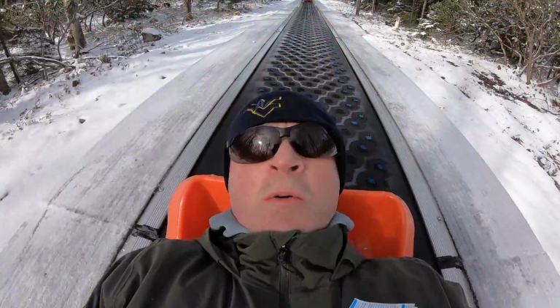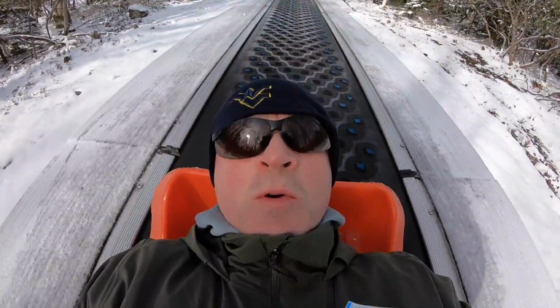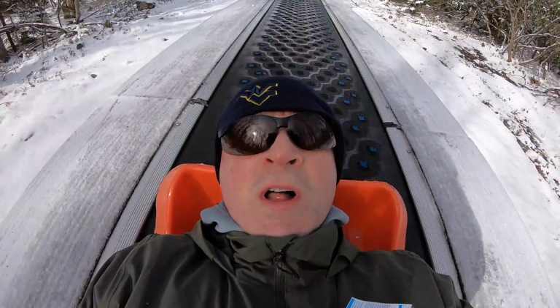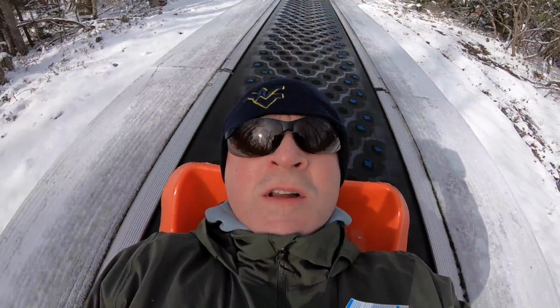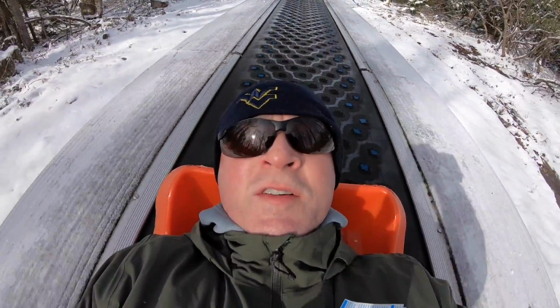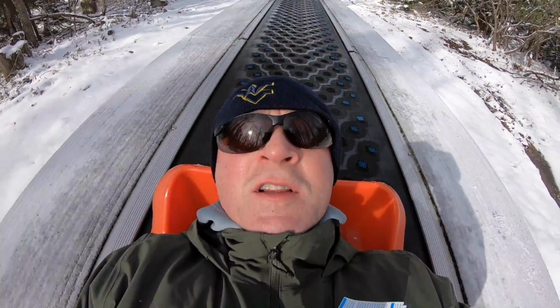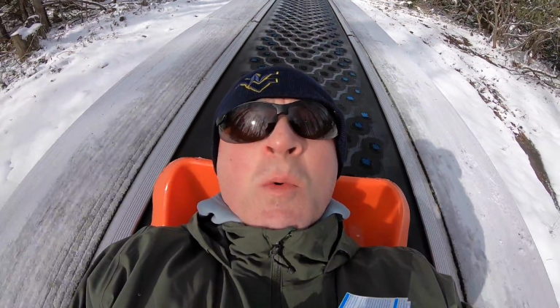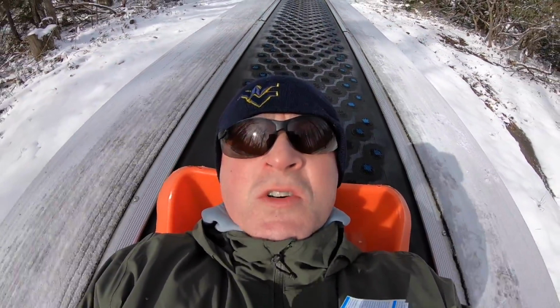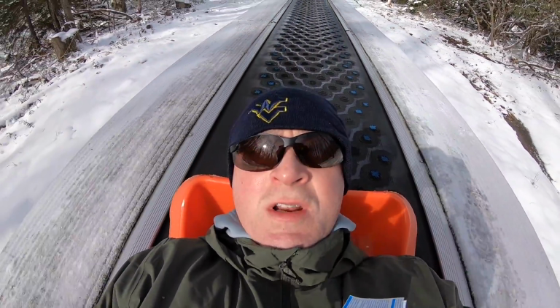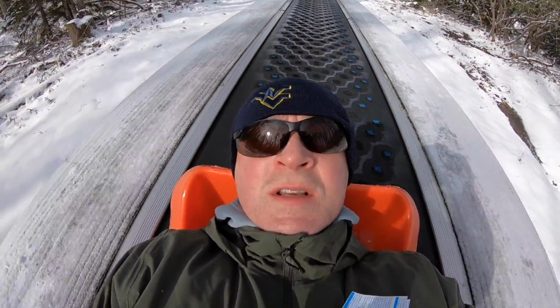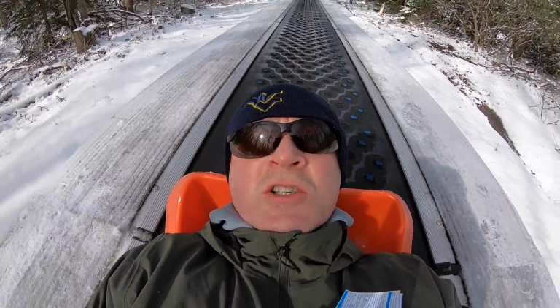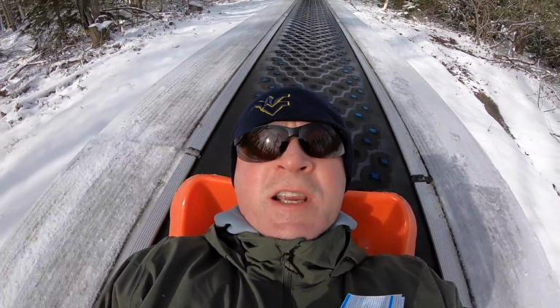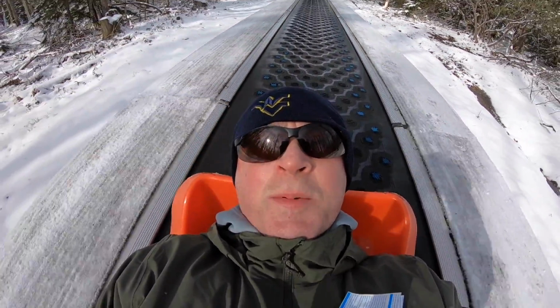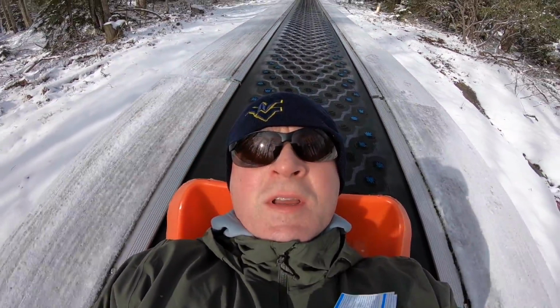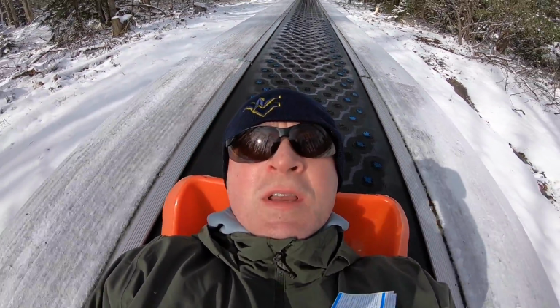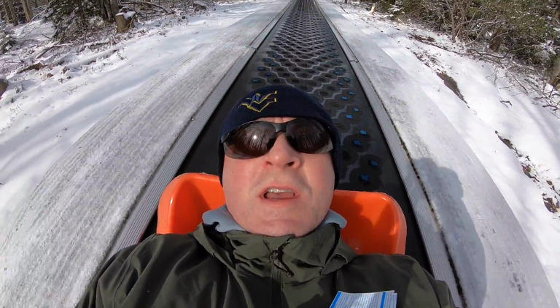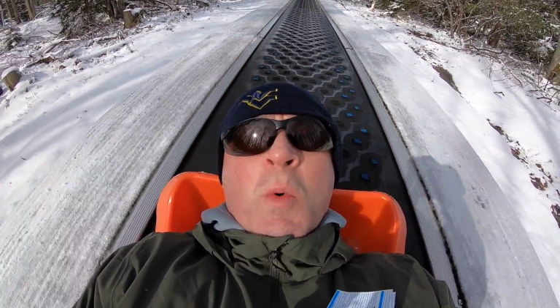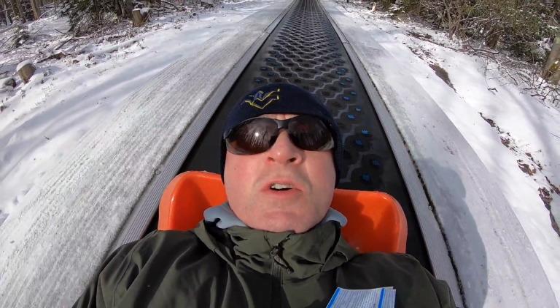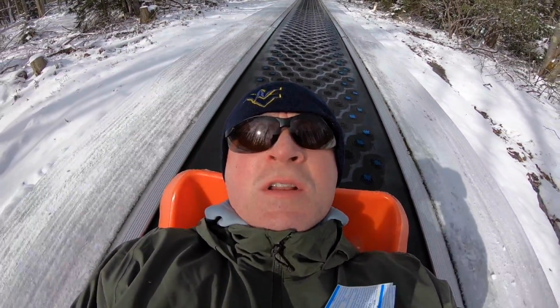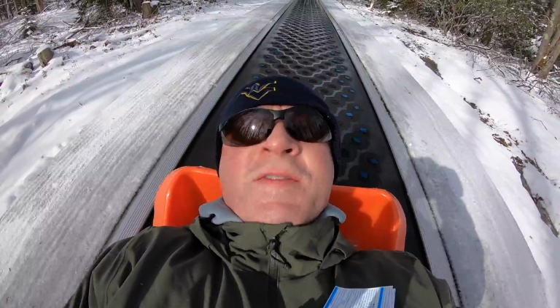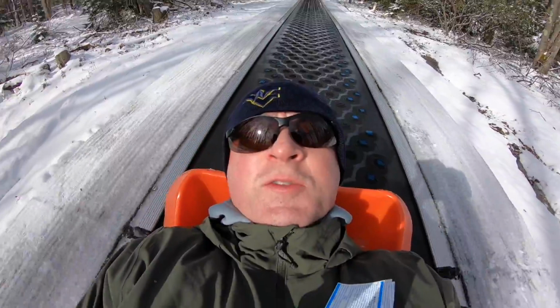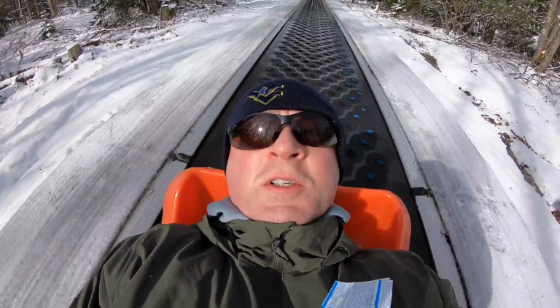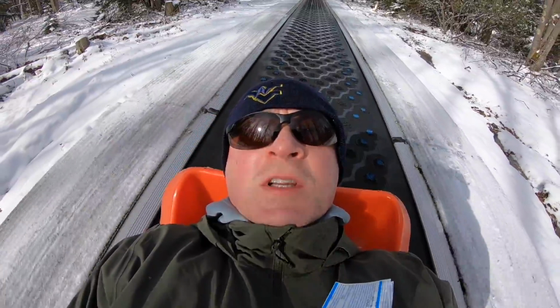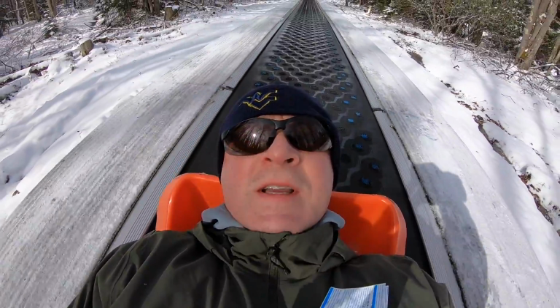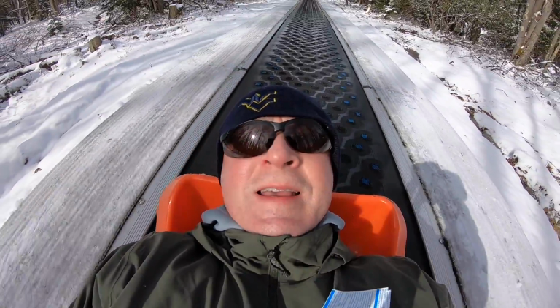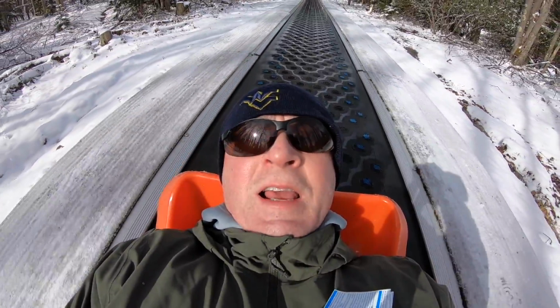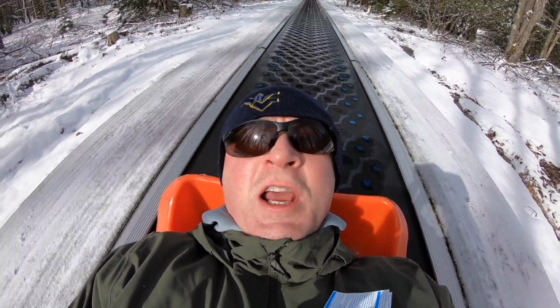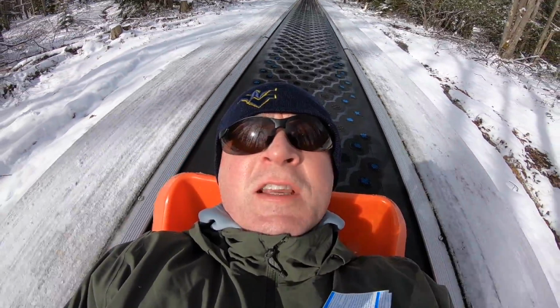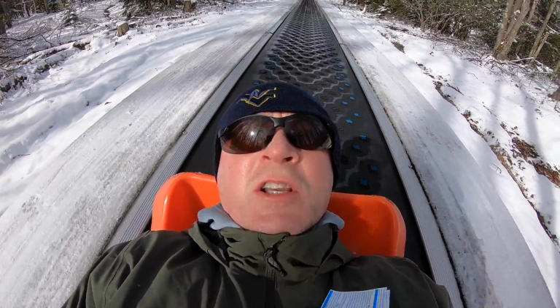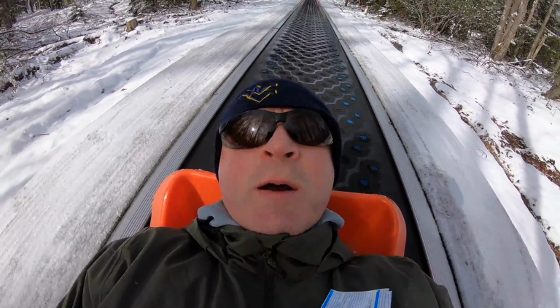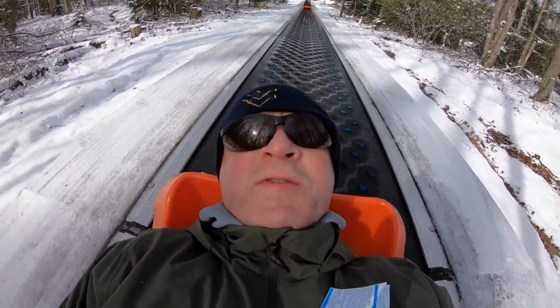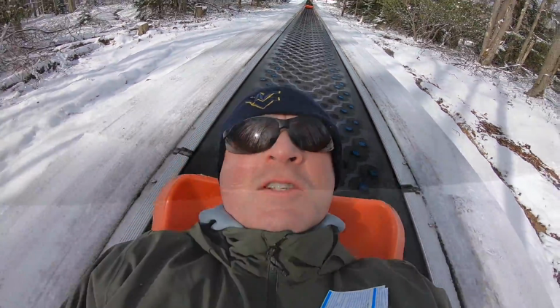I've gone down one run sitting up and one run face first, and actually I think sitting up is faster.